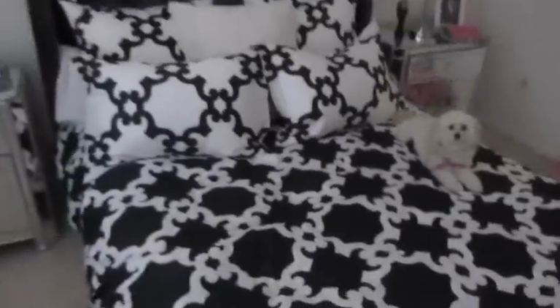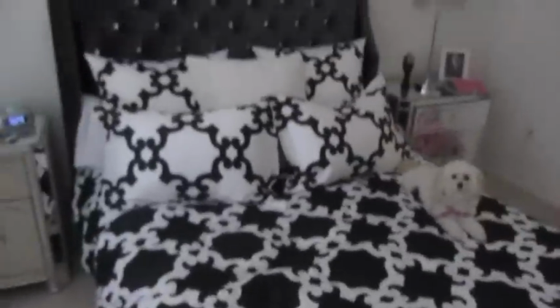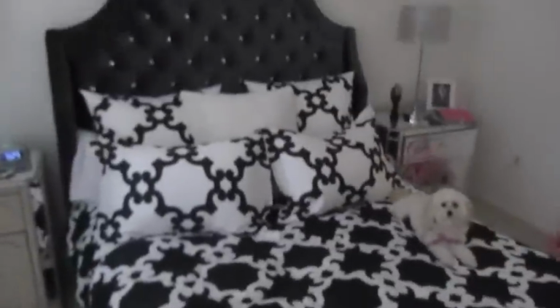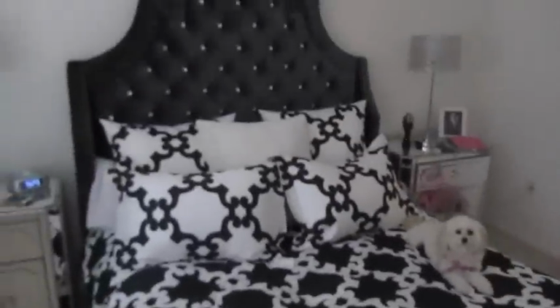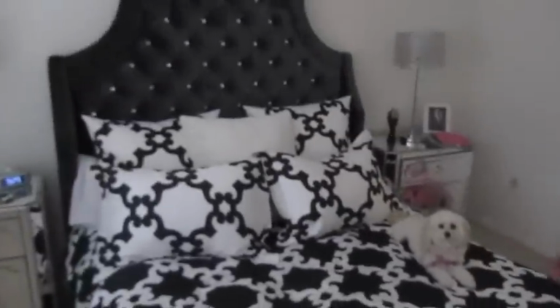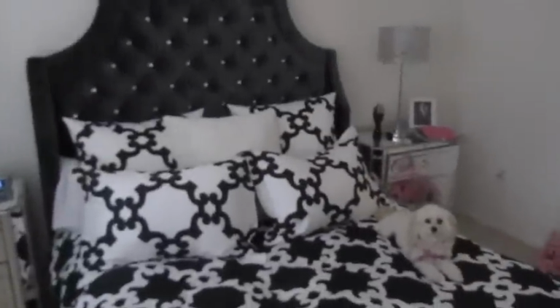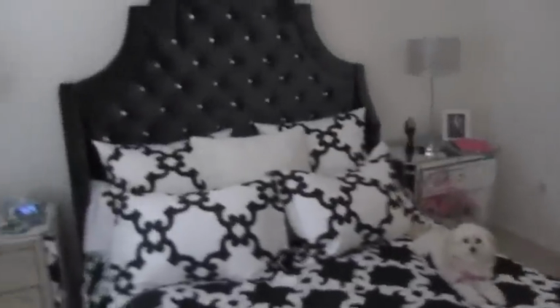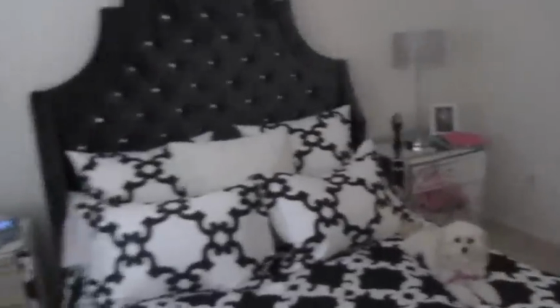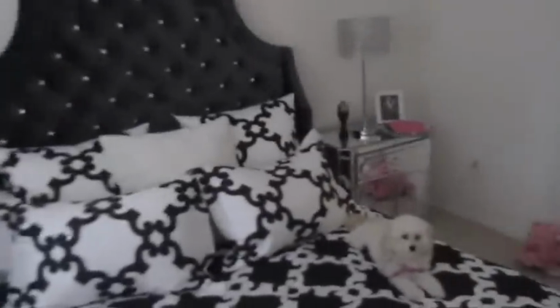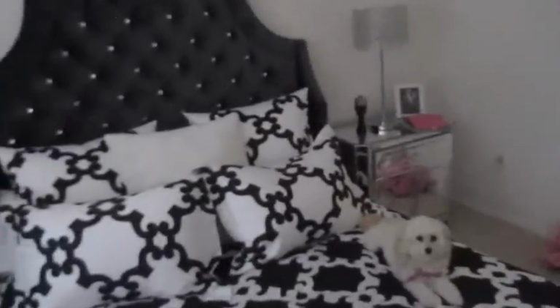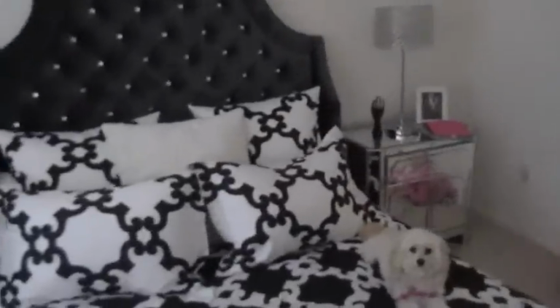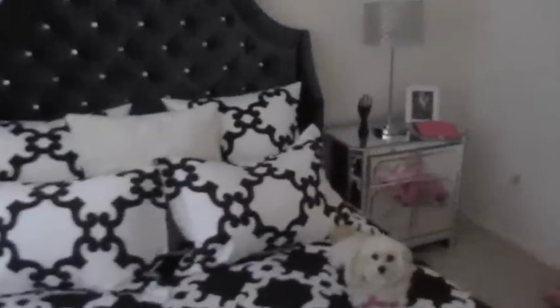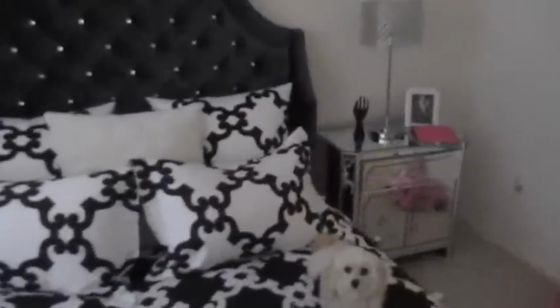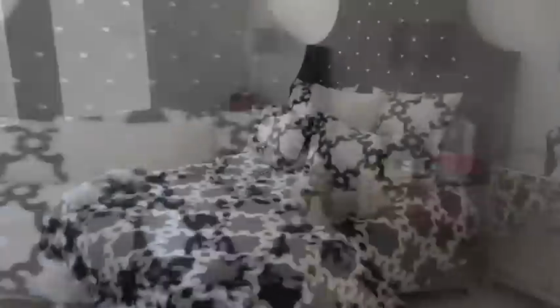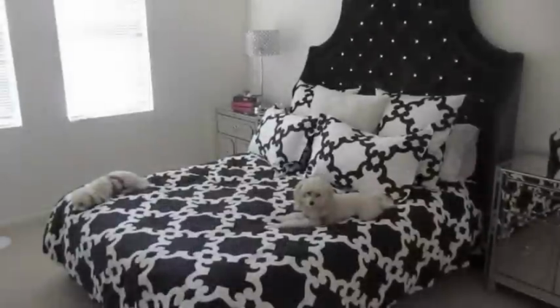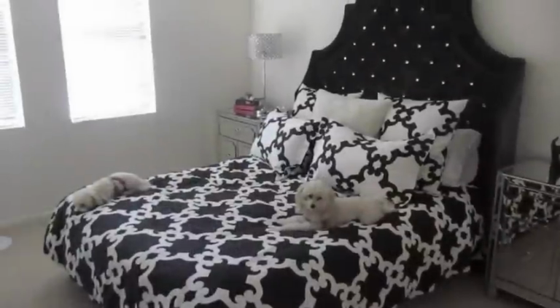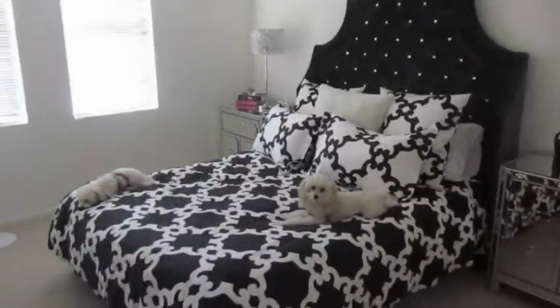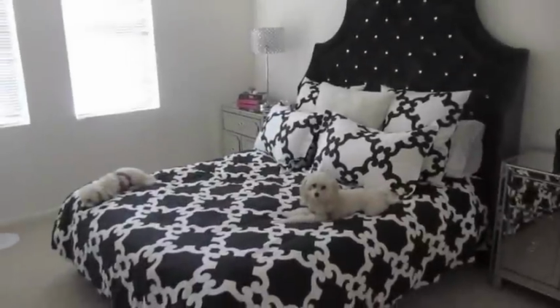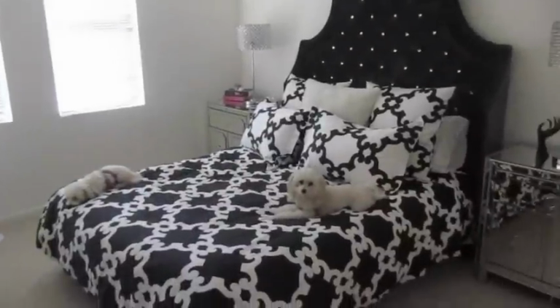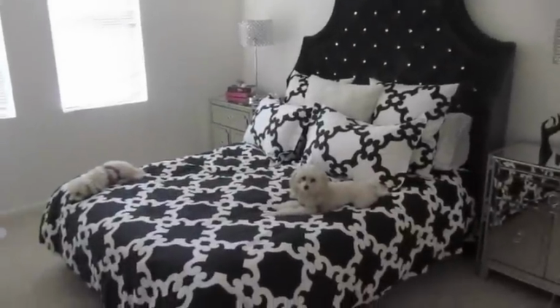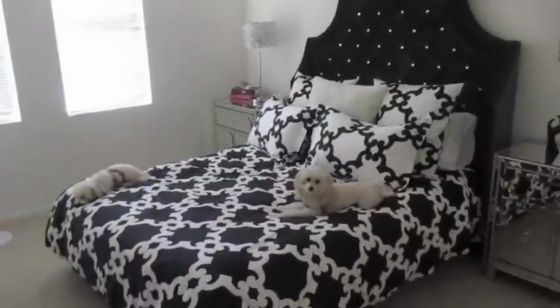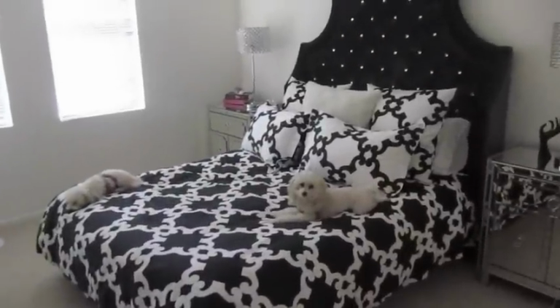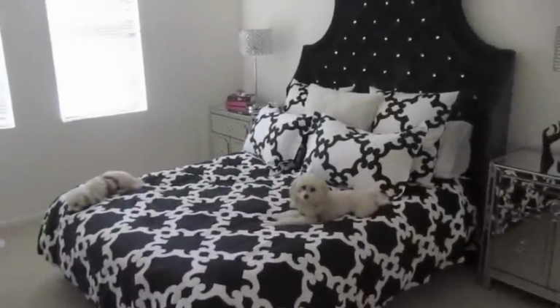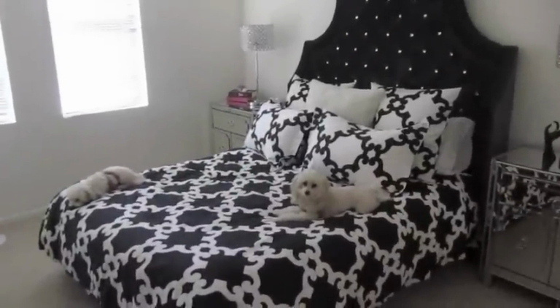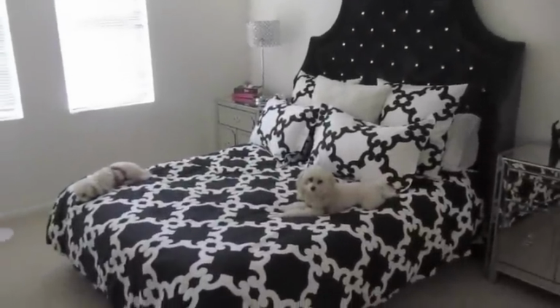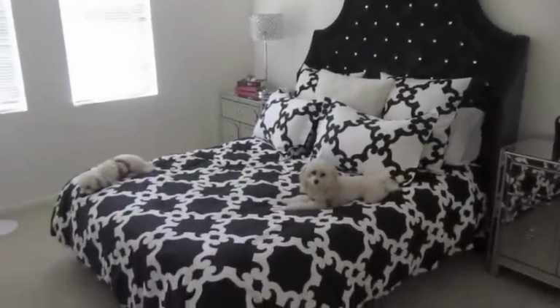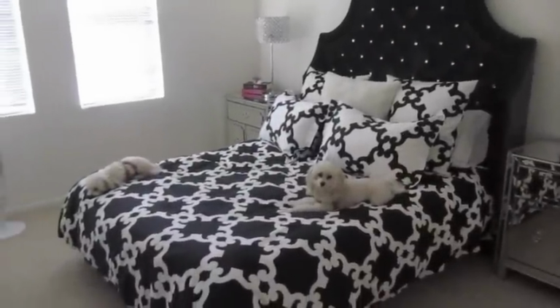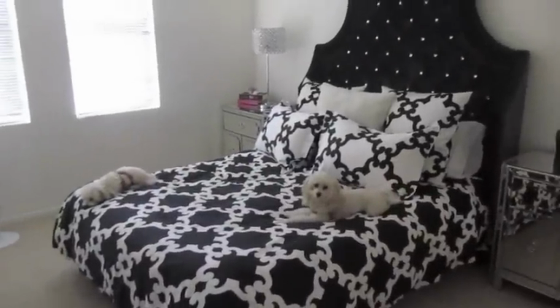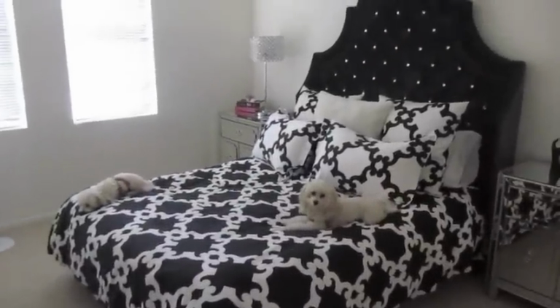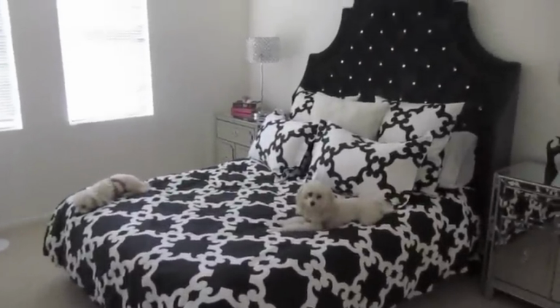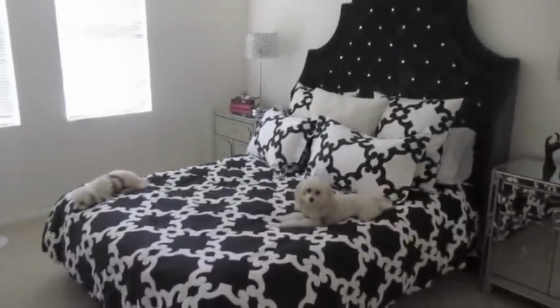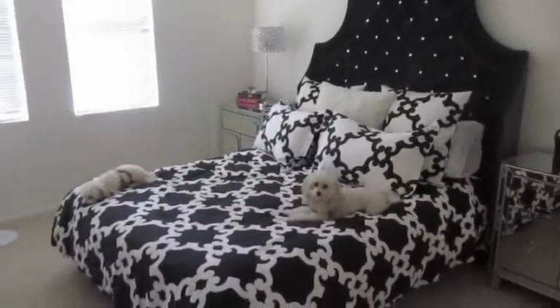So anyway, that's my room. I hope that you guys liked it. If you have any questions just leave them down below and I will see you guys in my next video.